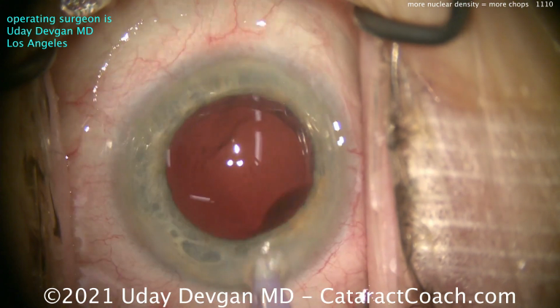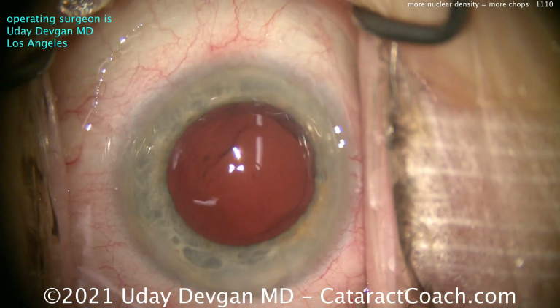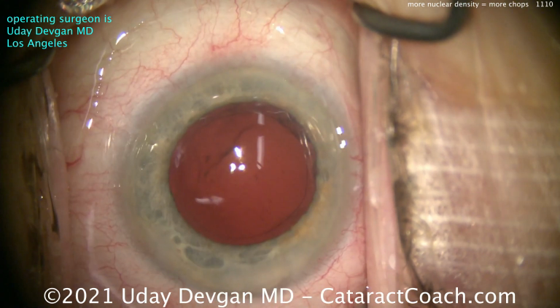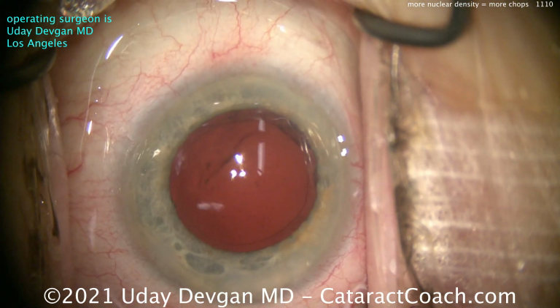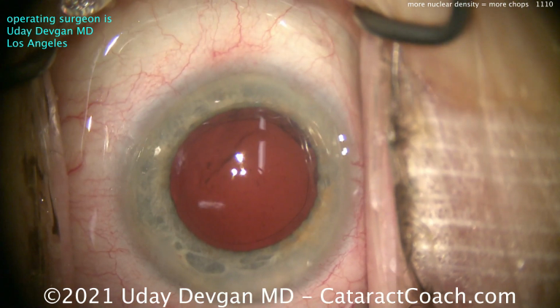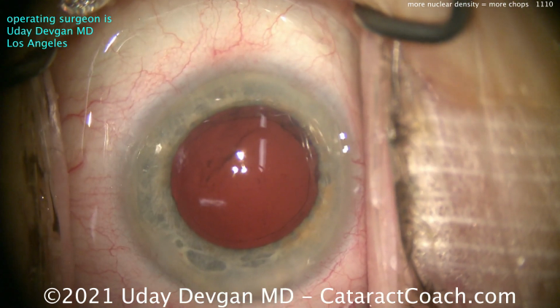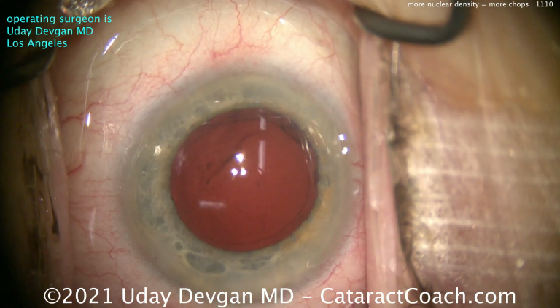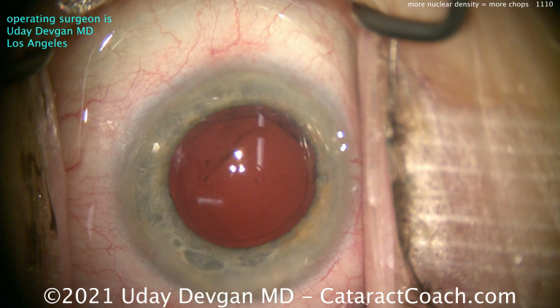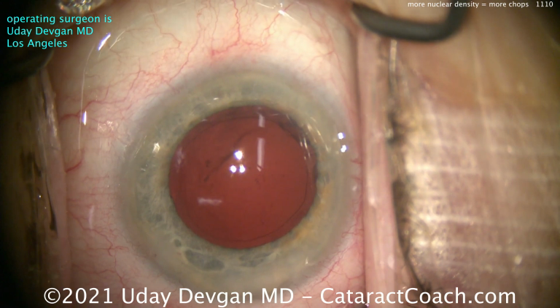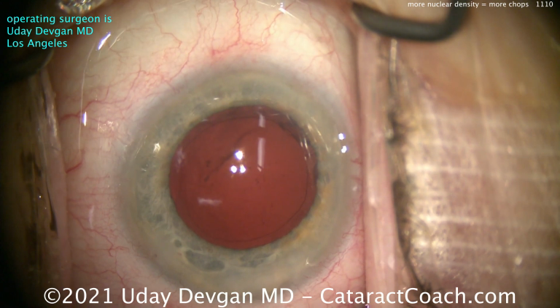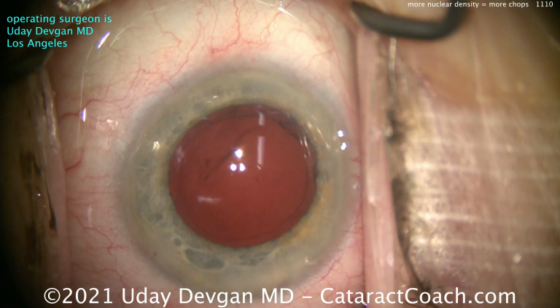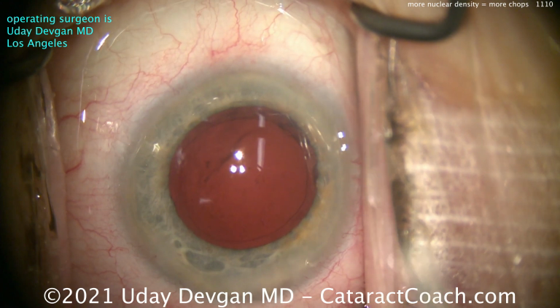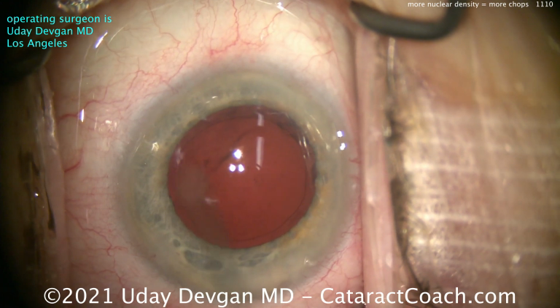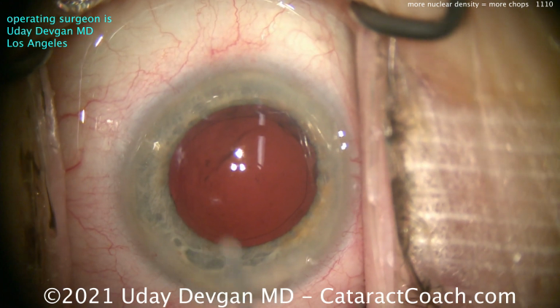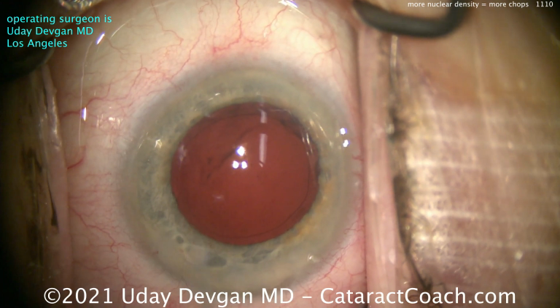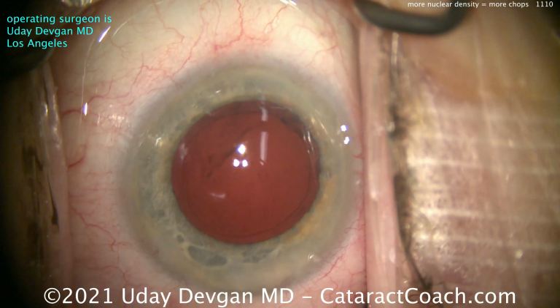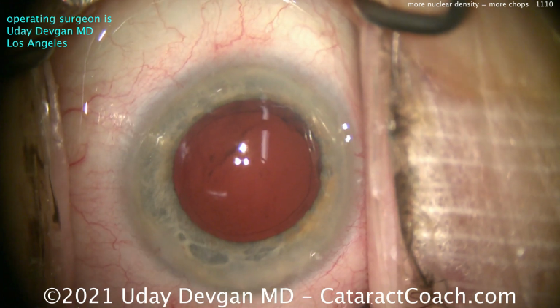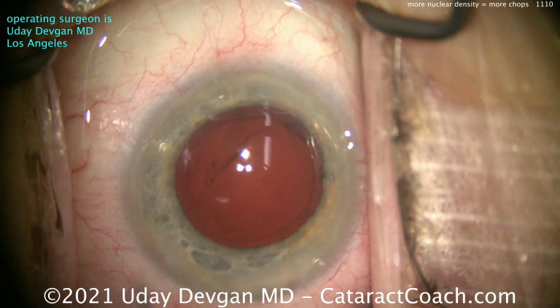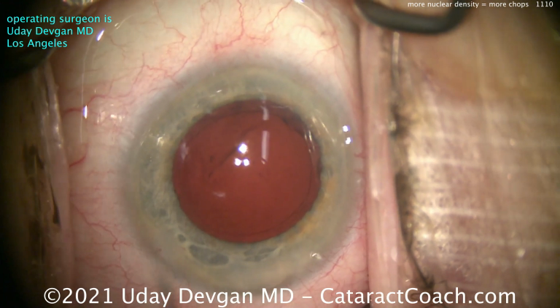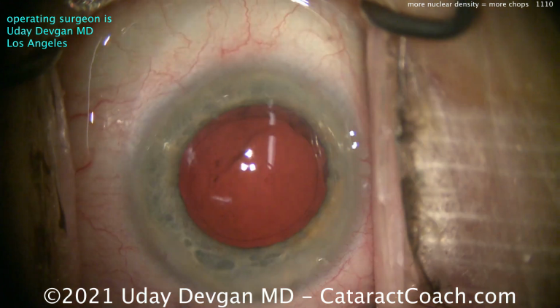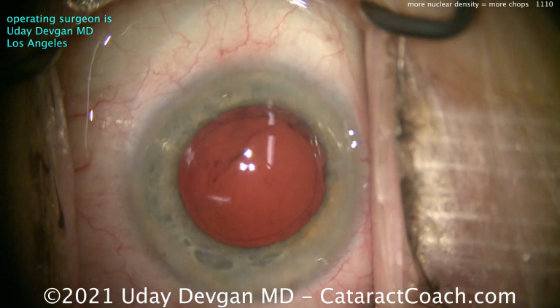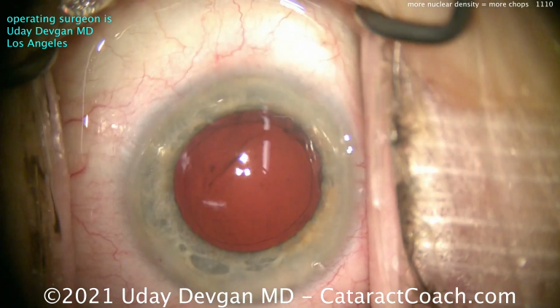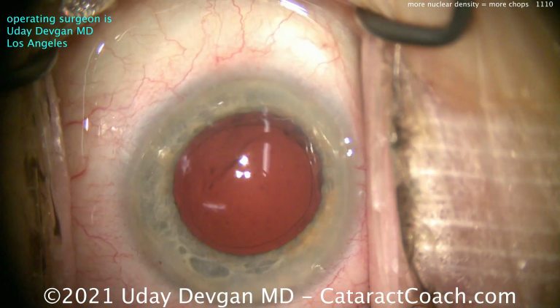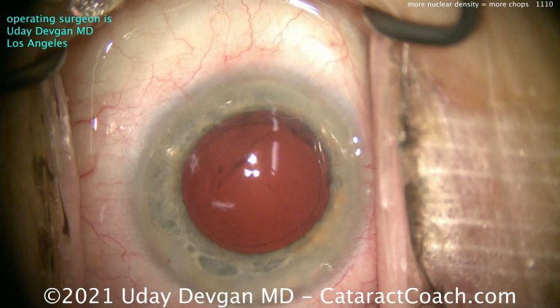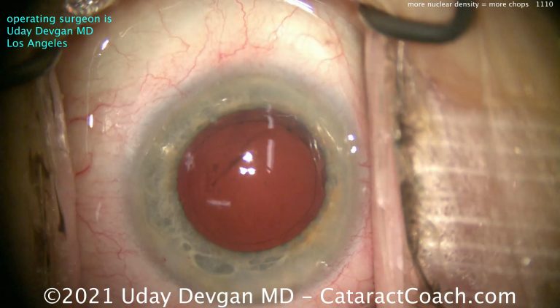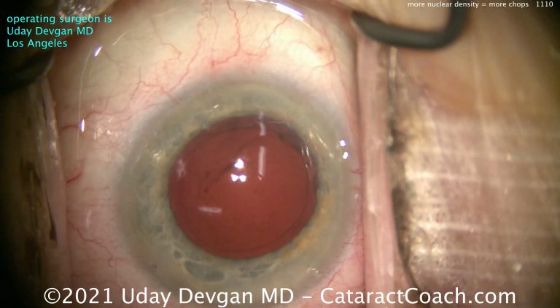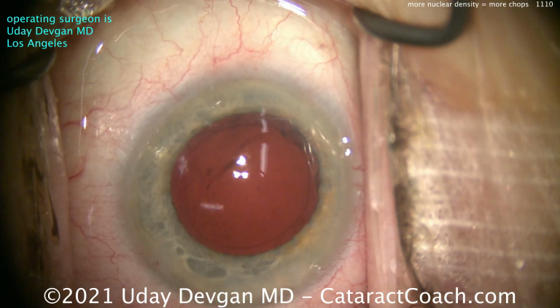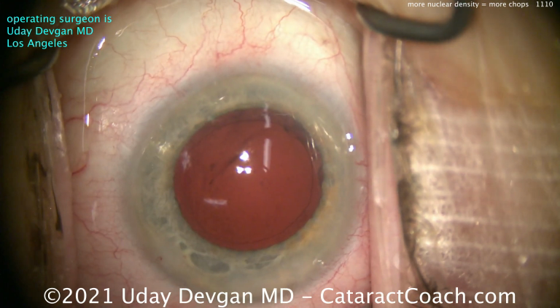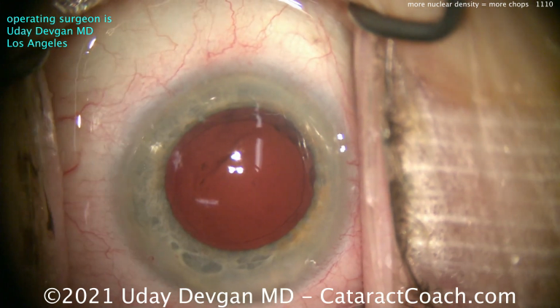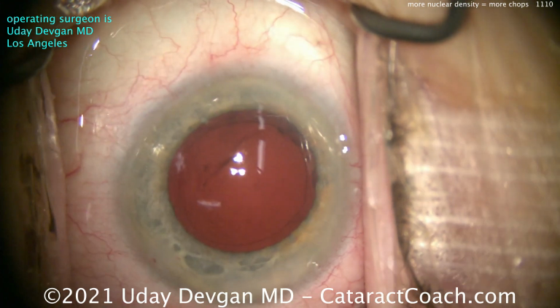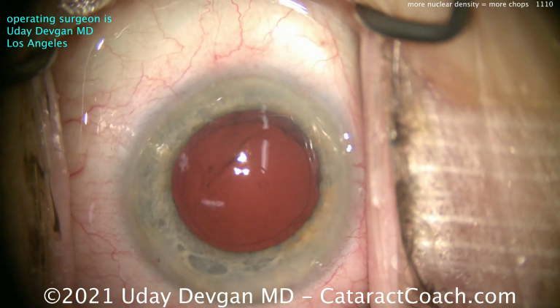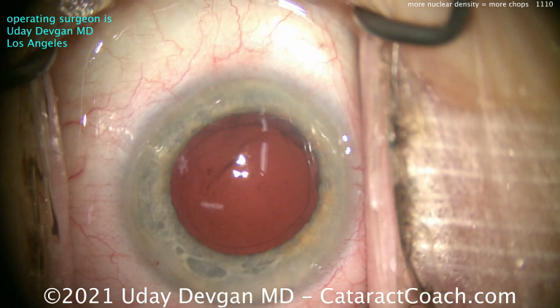Now we're just cleaning up. Look at that empty capsular bag. Let's fill it up with our cohesive viscoelastic. We'll finish up this case.